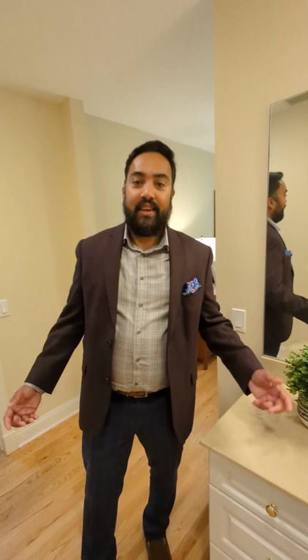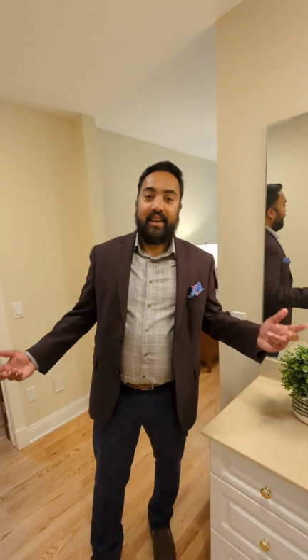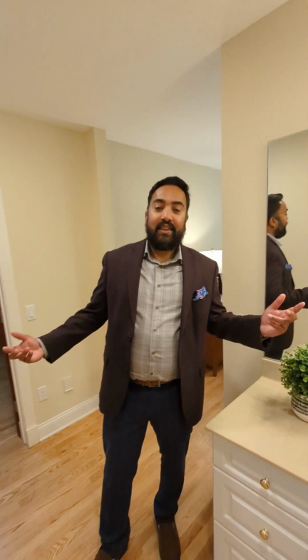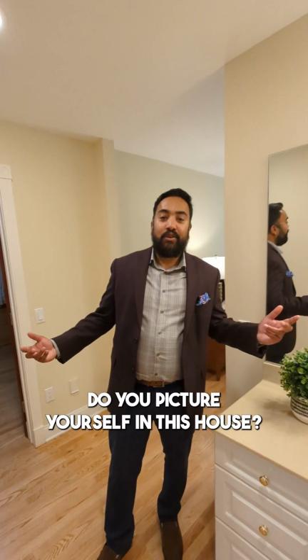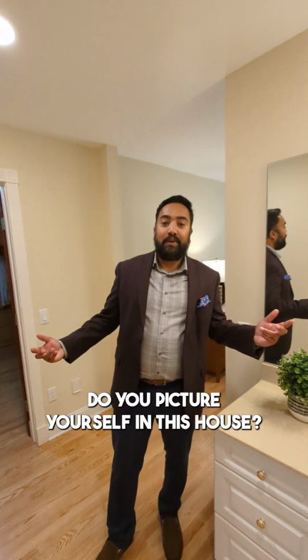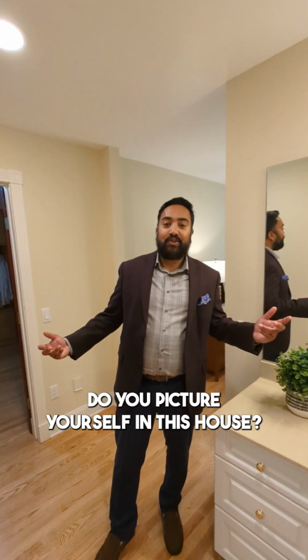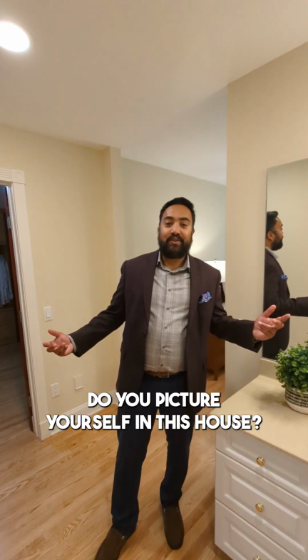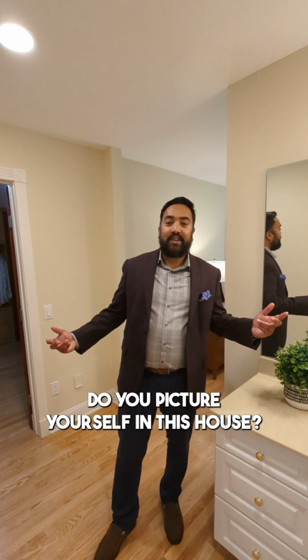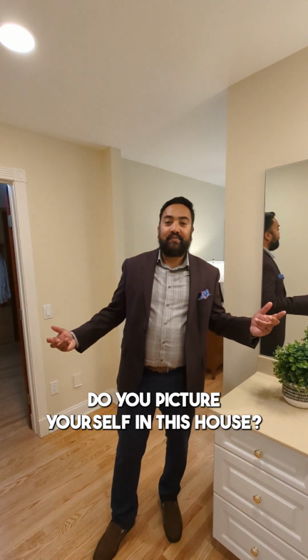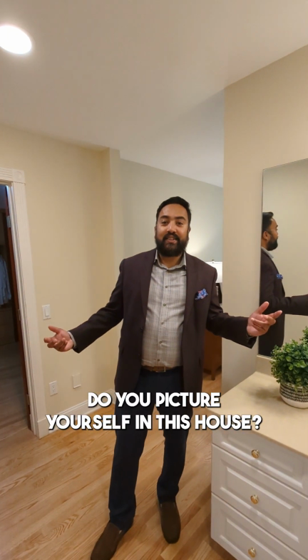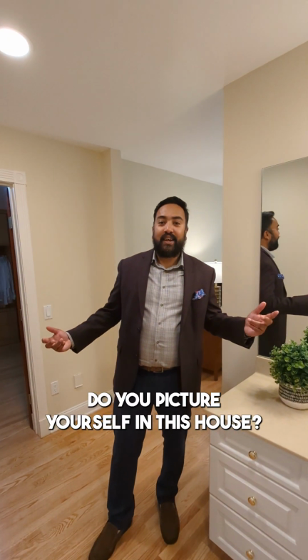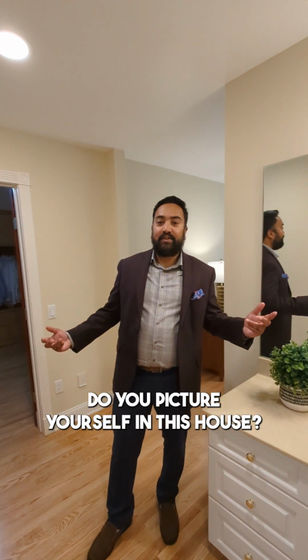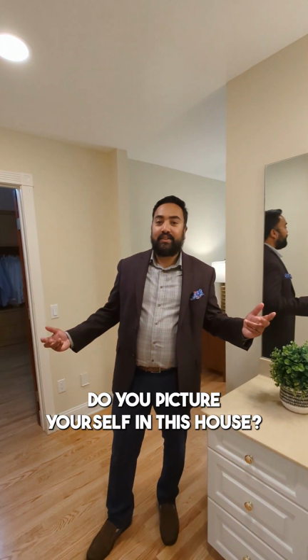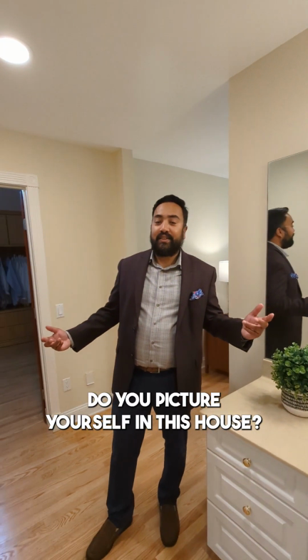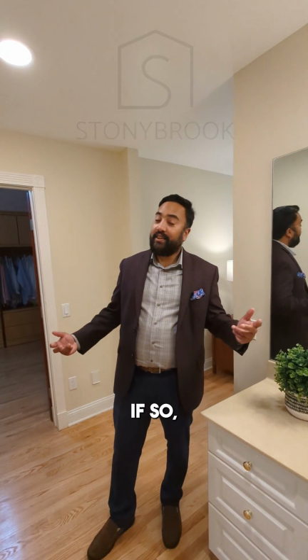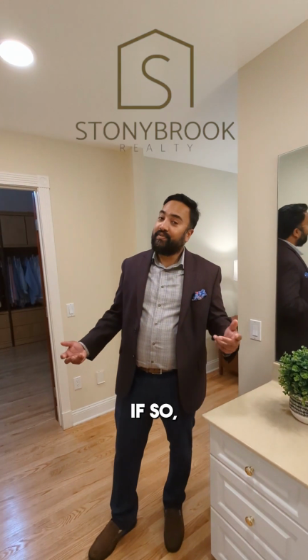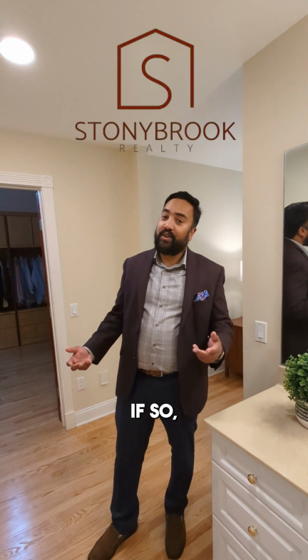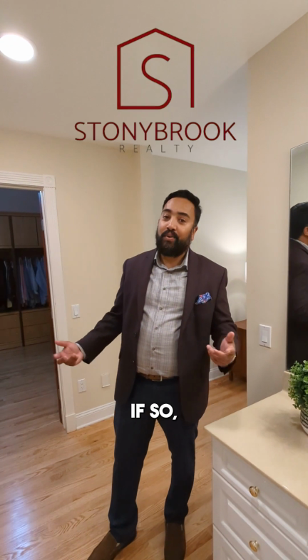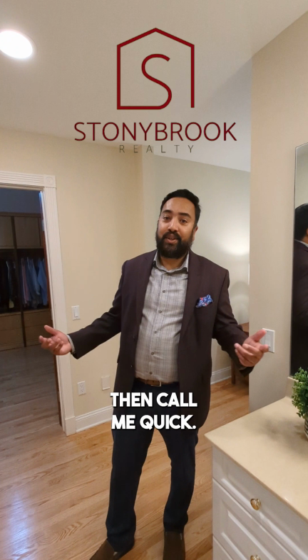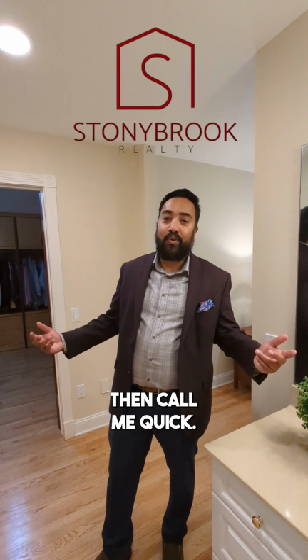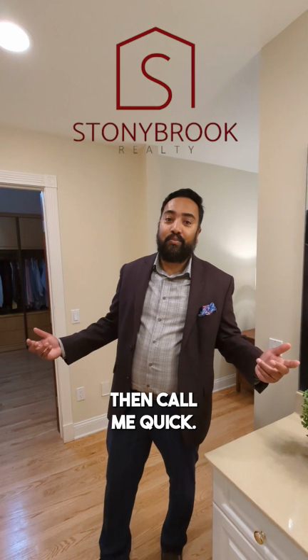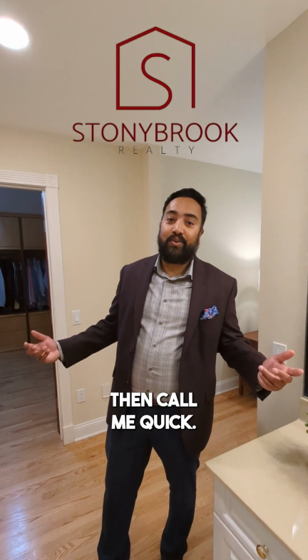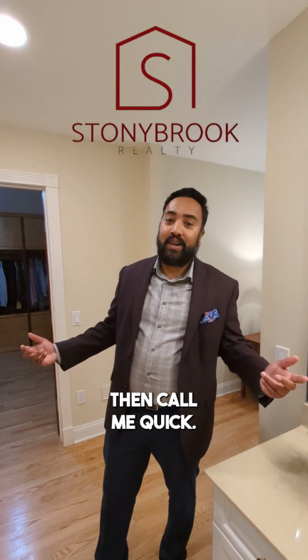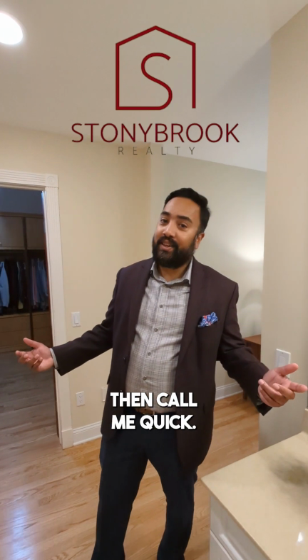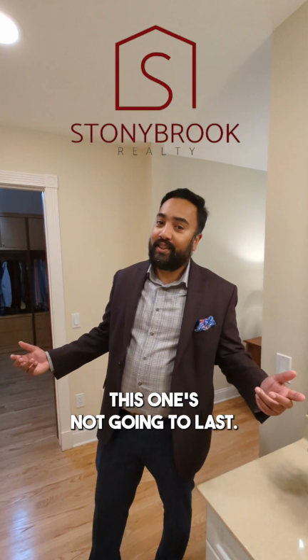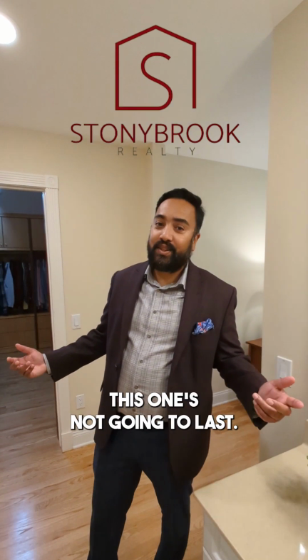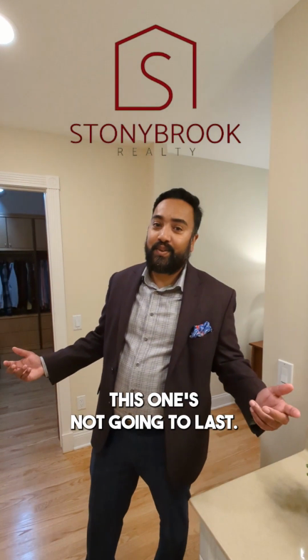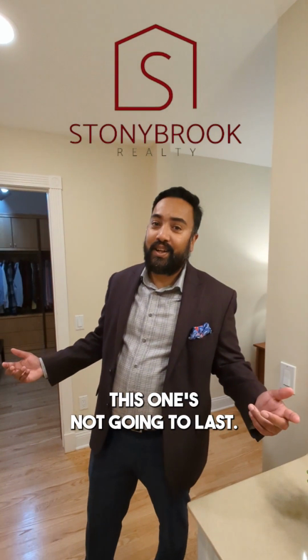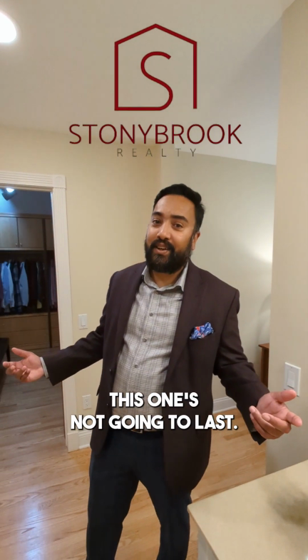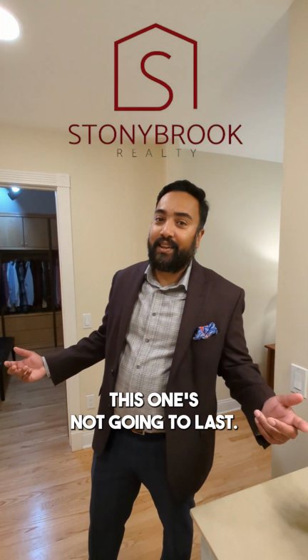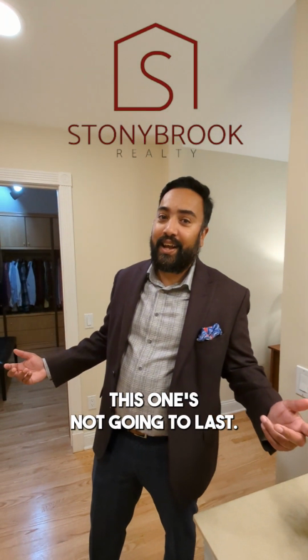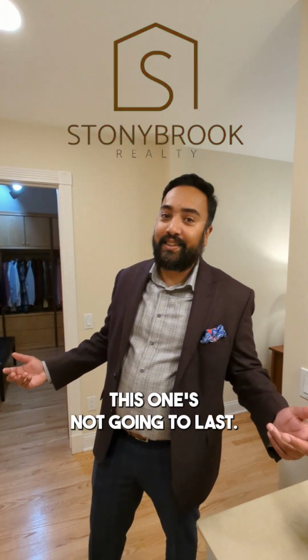Do you picture yourself in this house? If so, then call me quick. This one's not going to last.